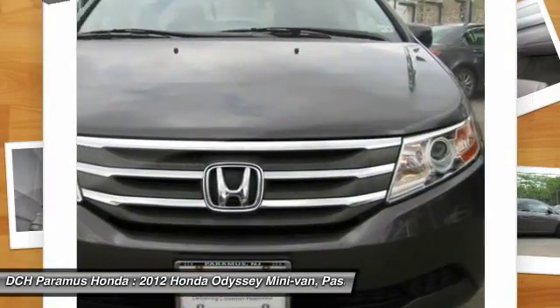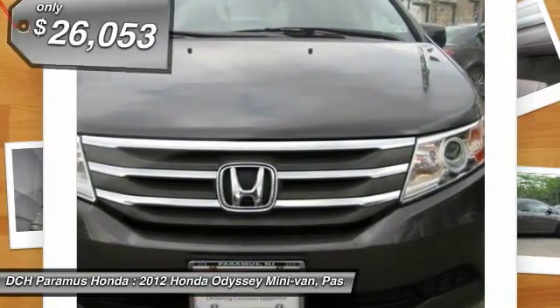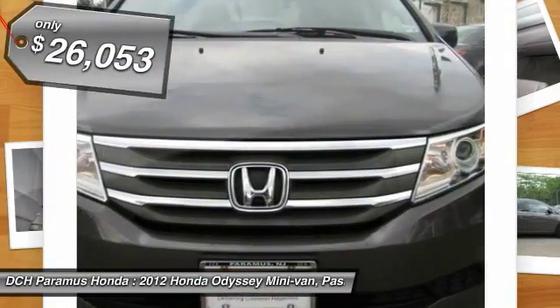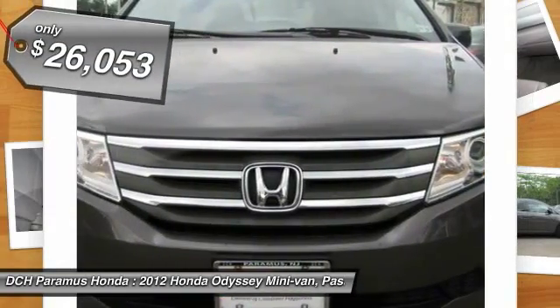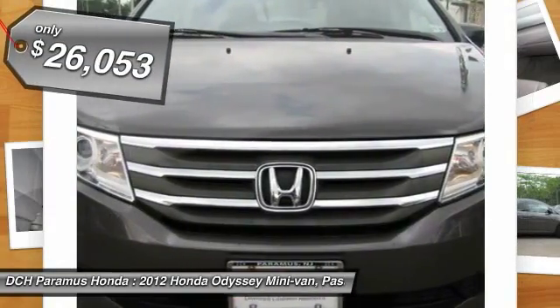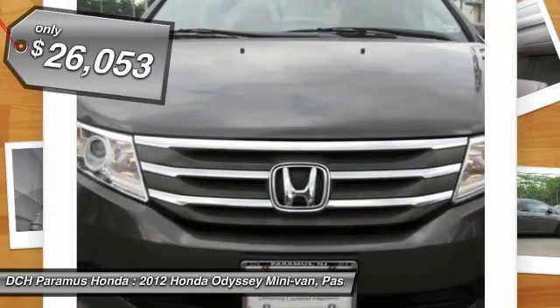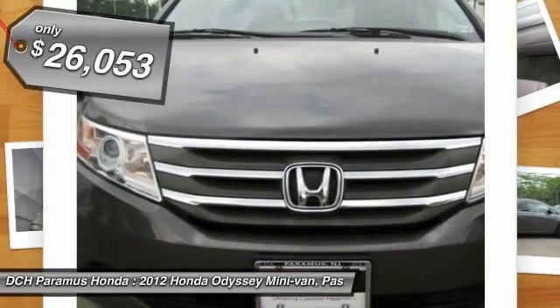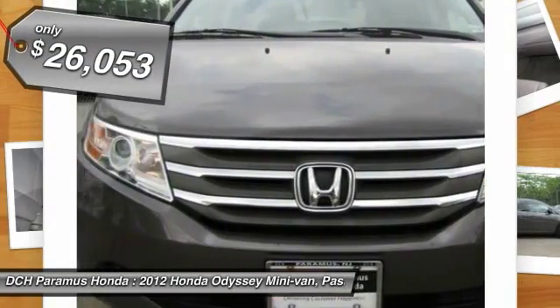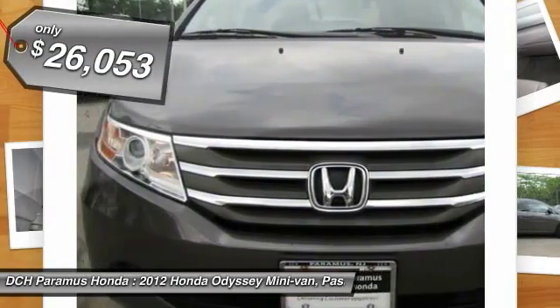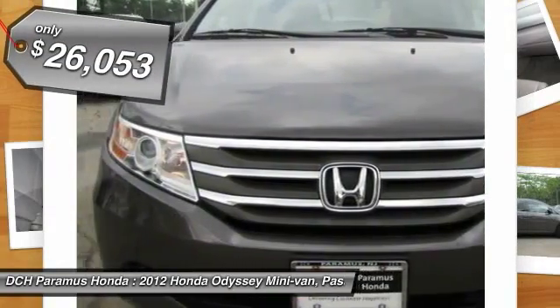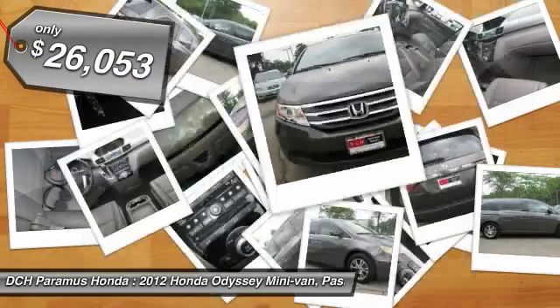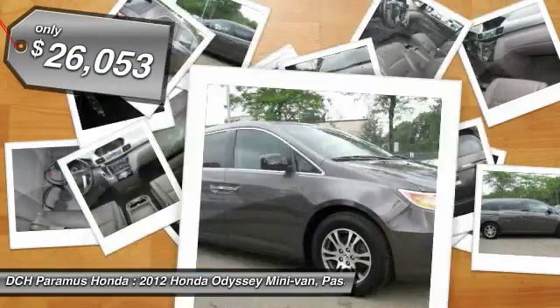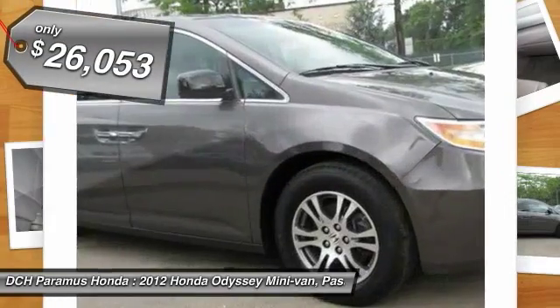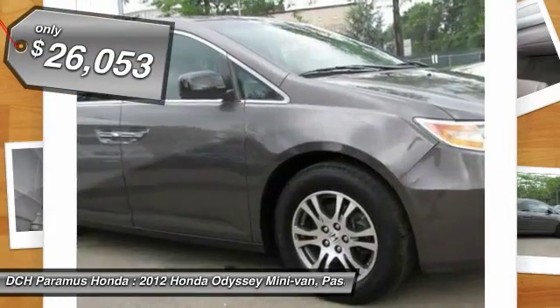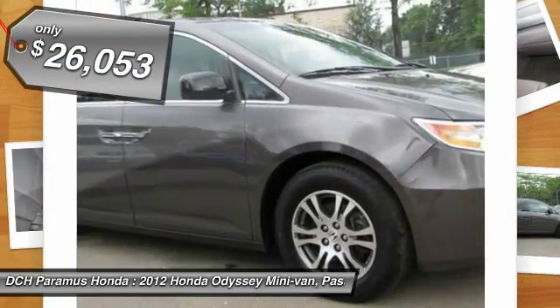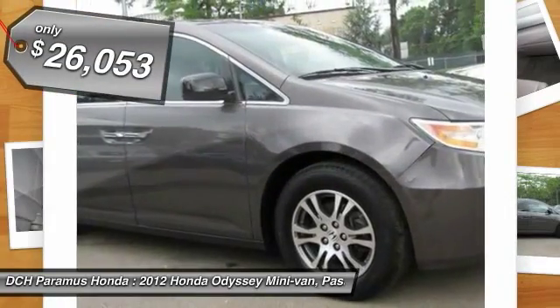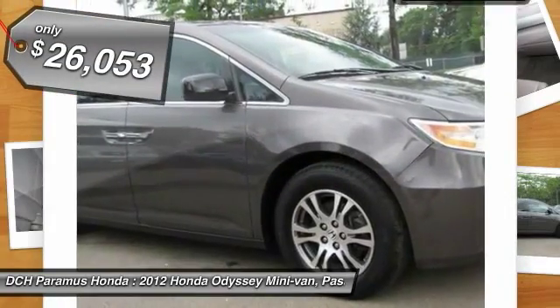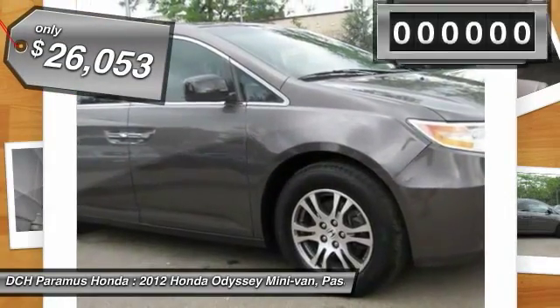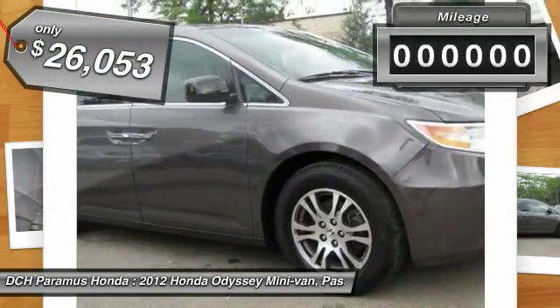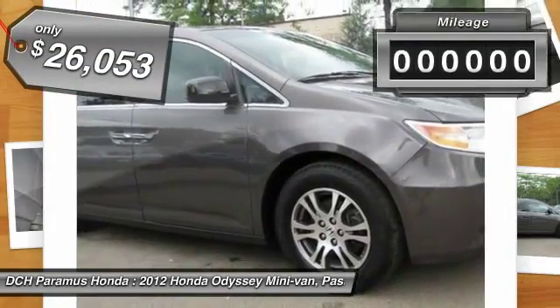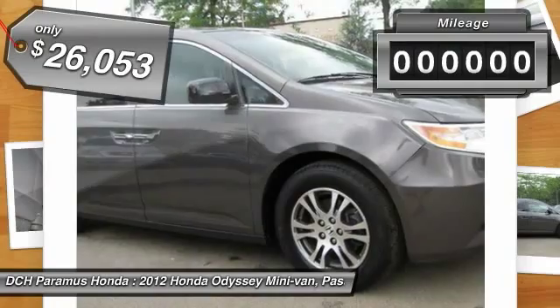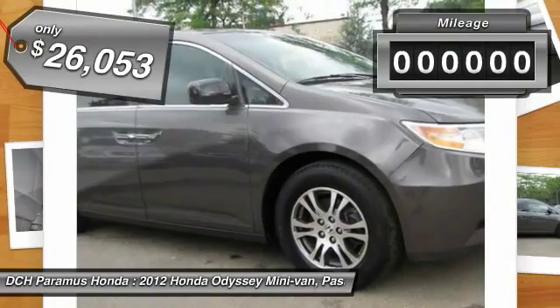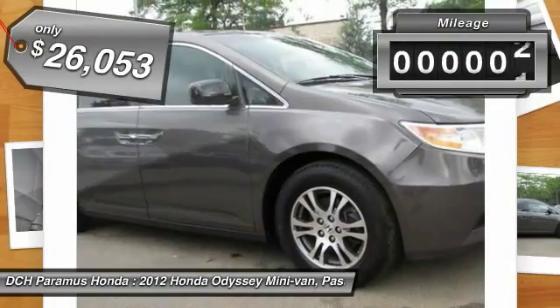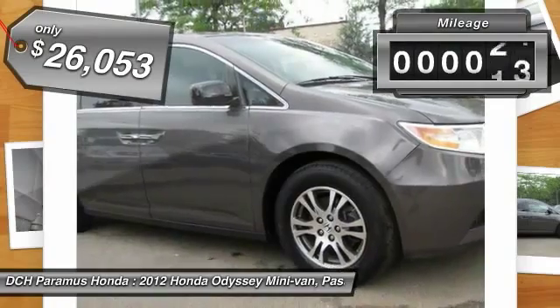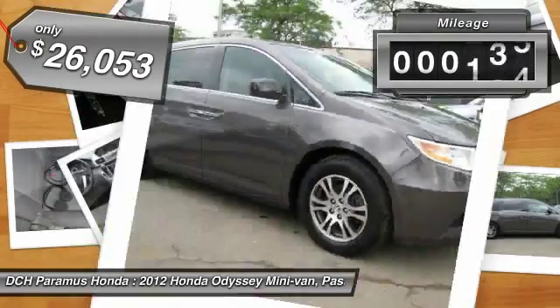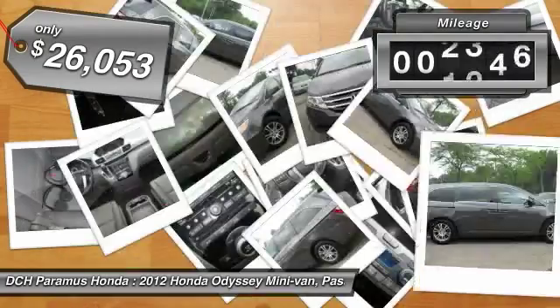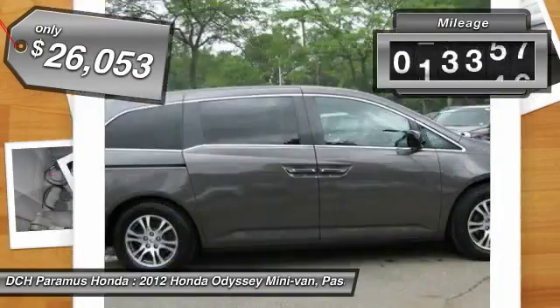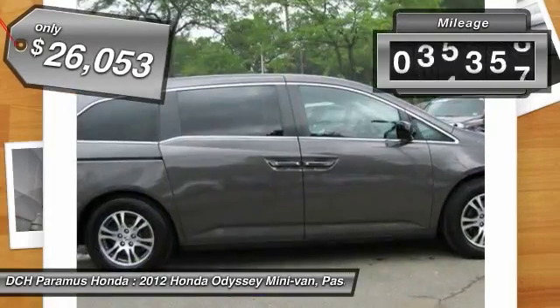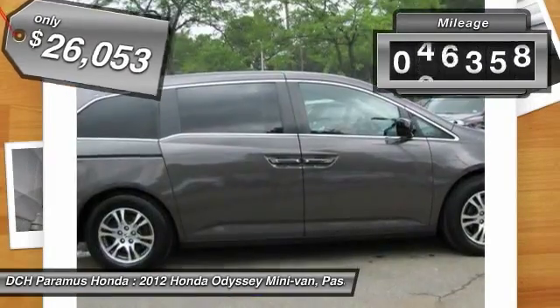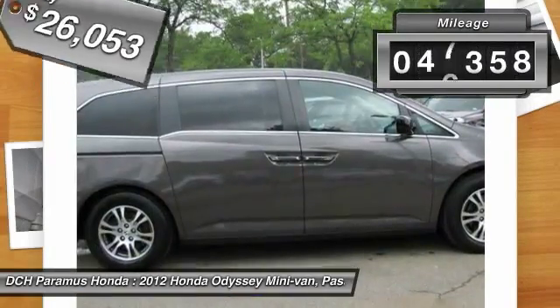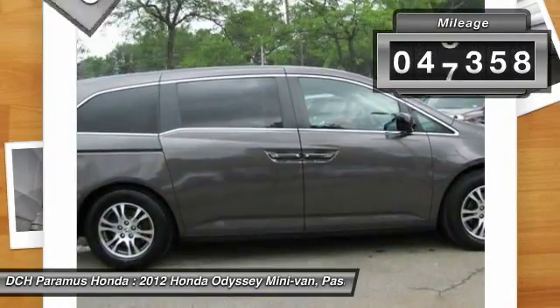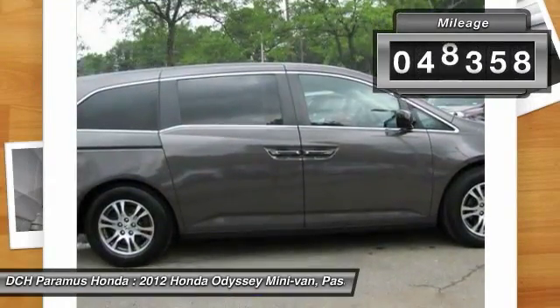And it's priced below $30,000. This vehicle has less than 50,000 miles.